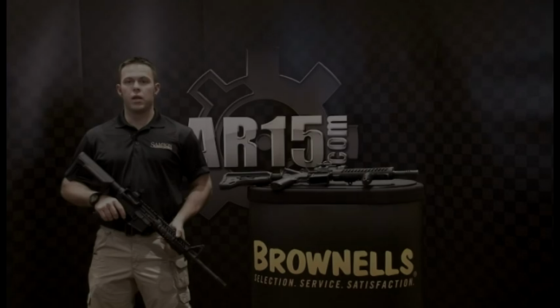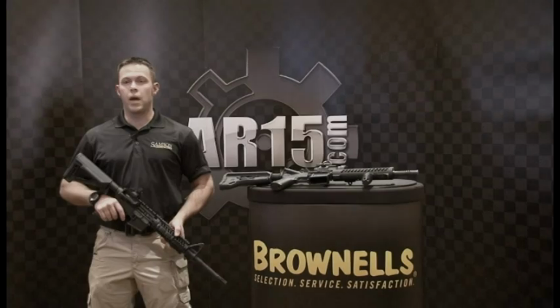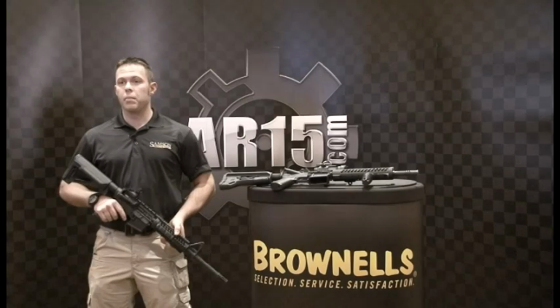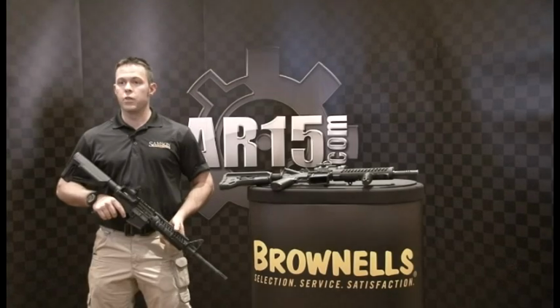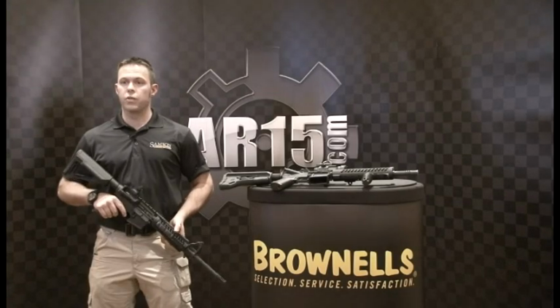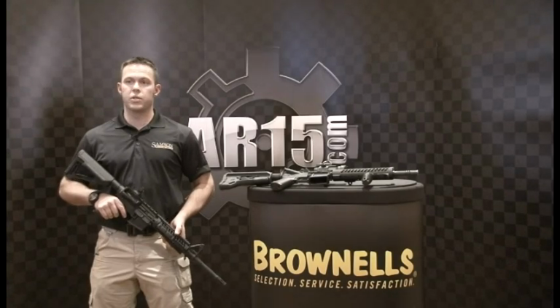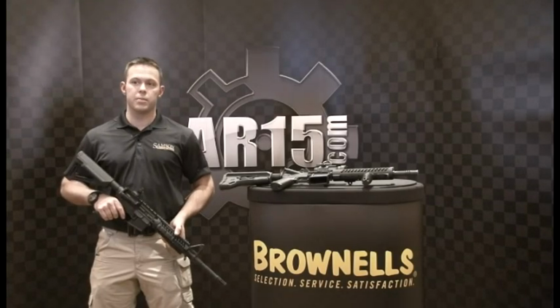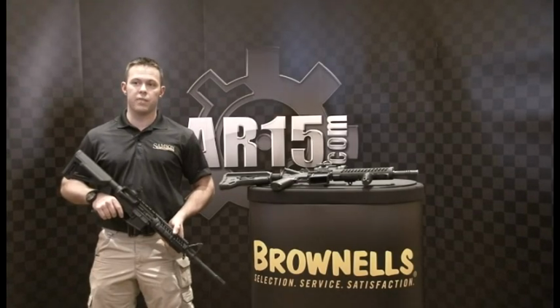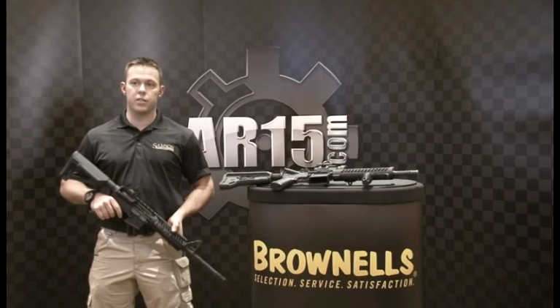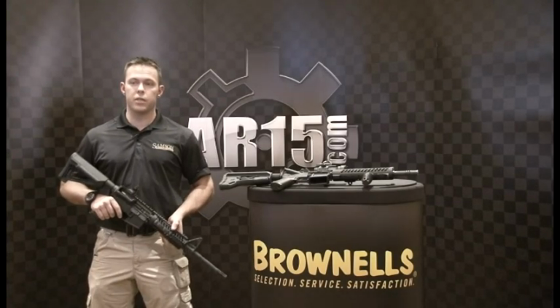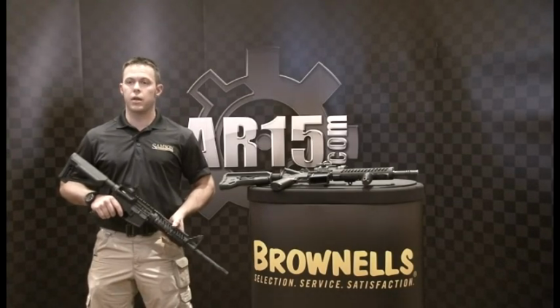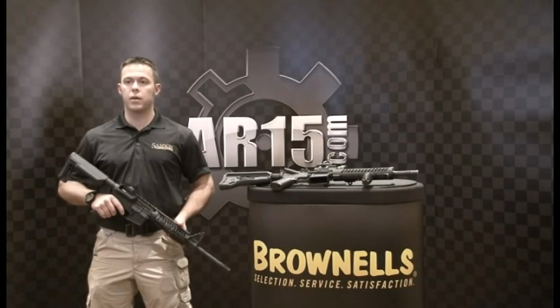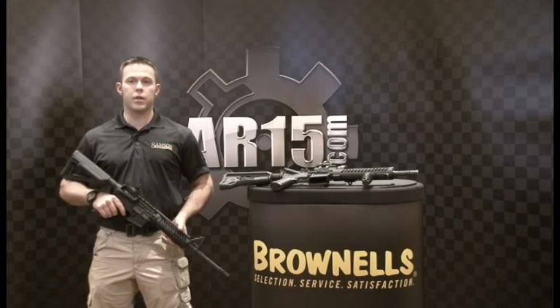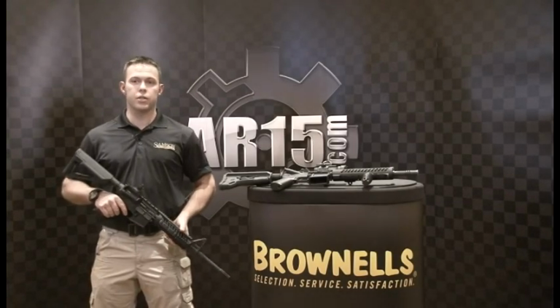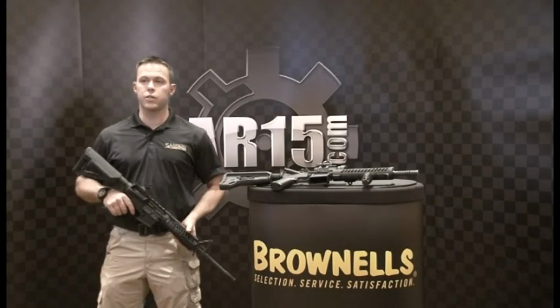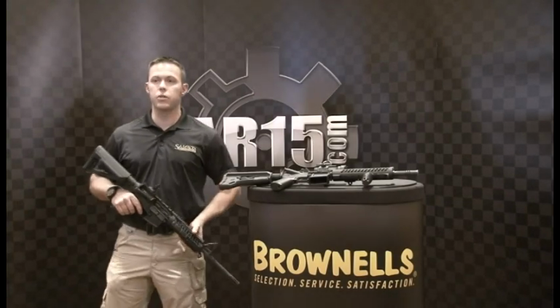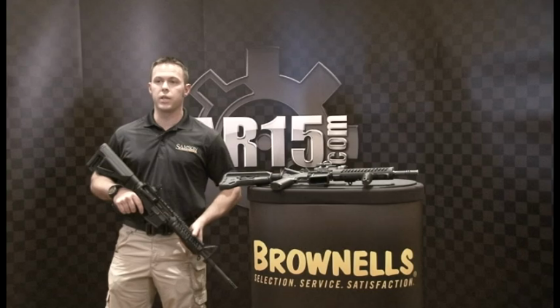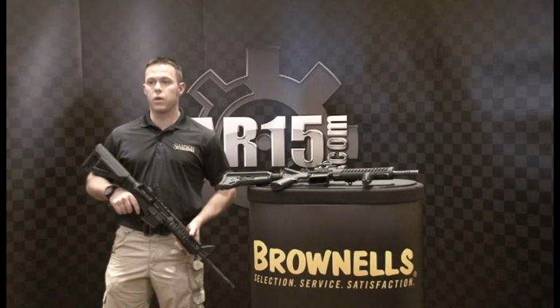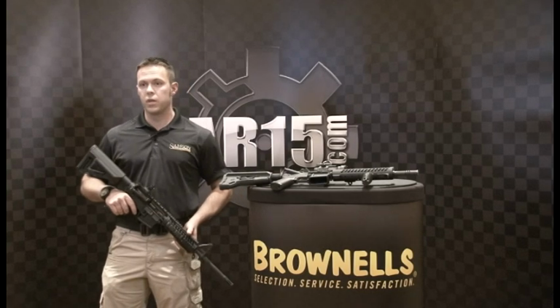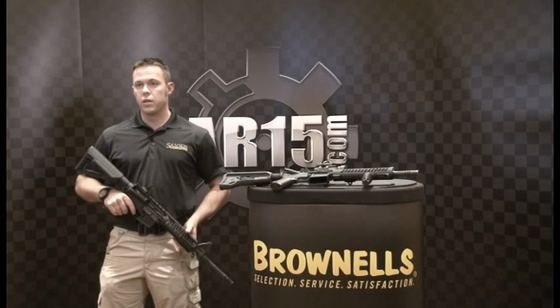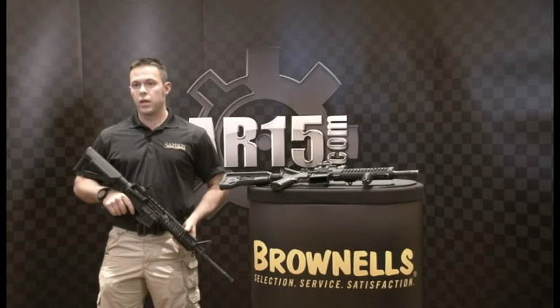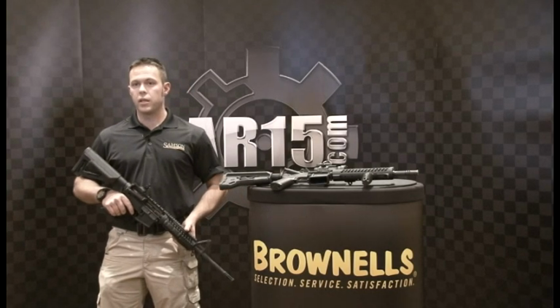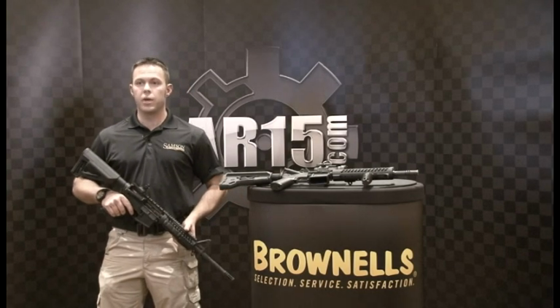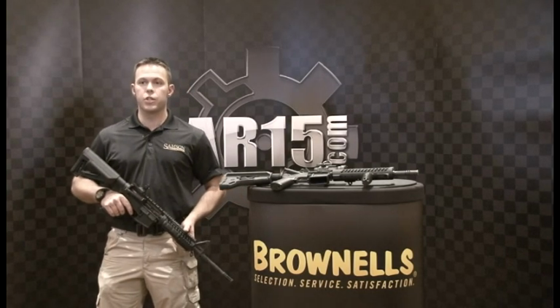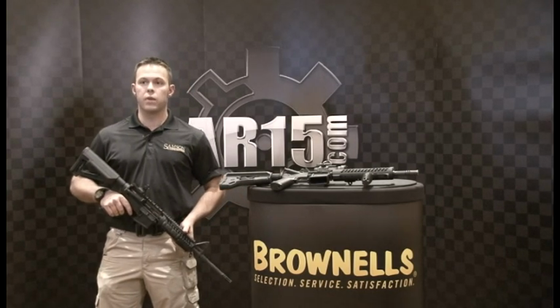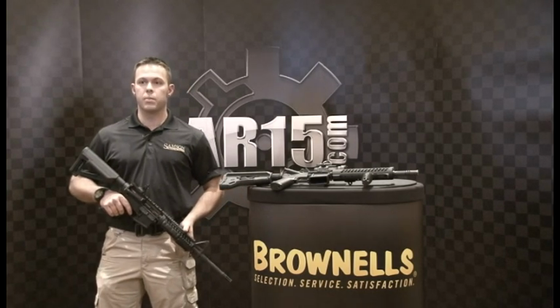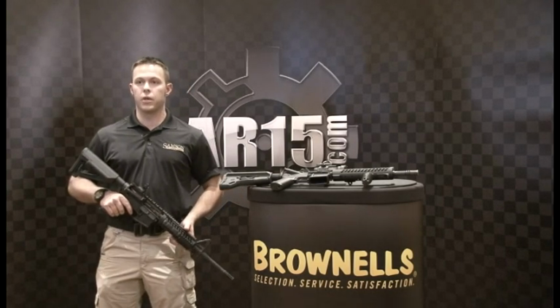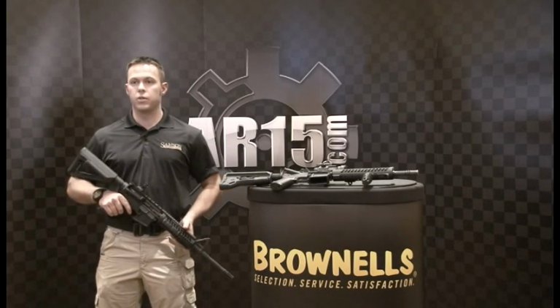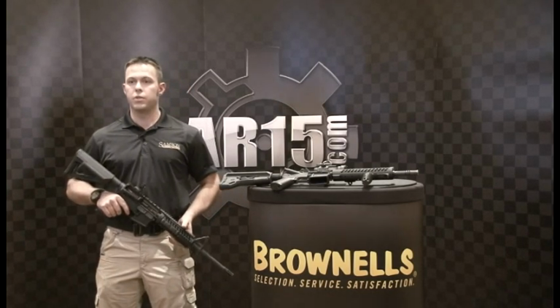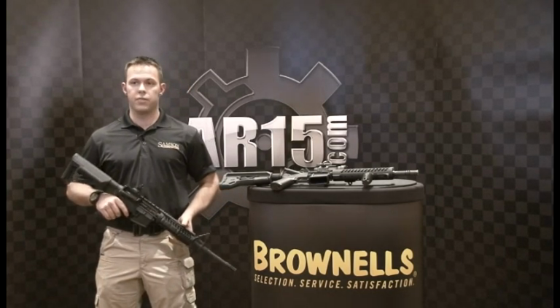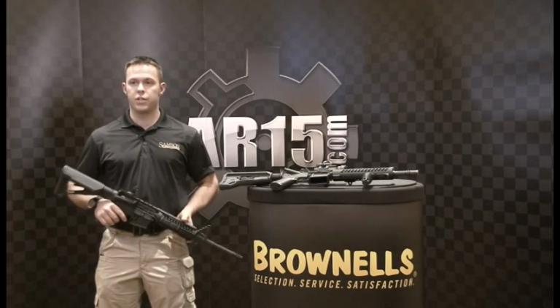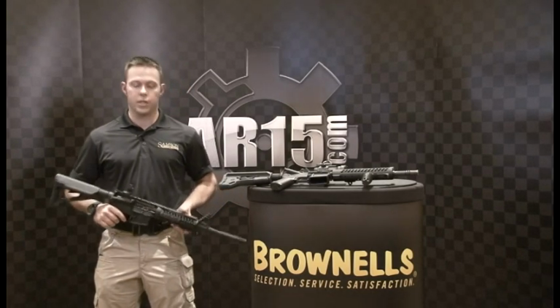Hi, I'm Andrew from Samsung Manufacturing out here at SHOT Show 2012, getting ready to show off some of our new stuff for this year.